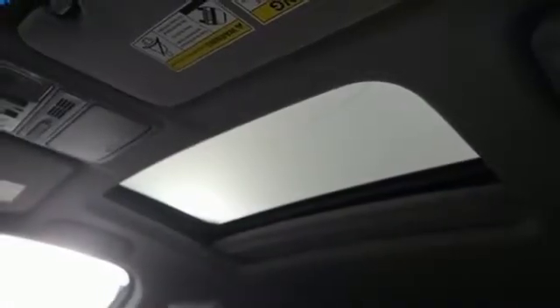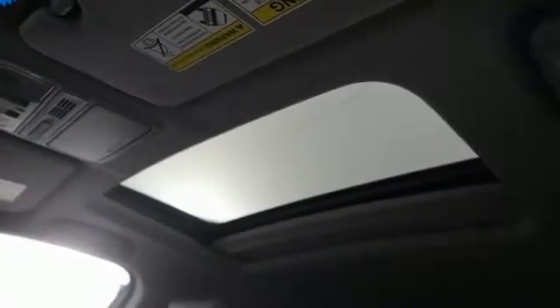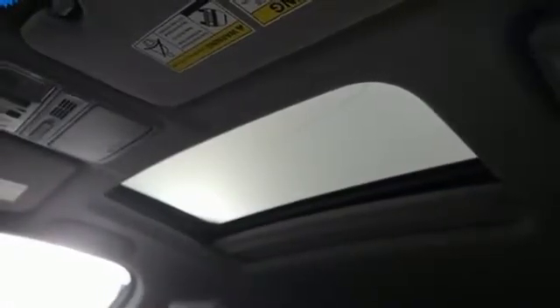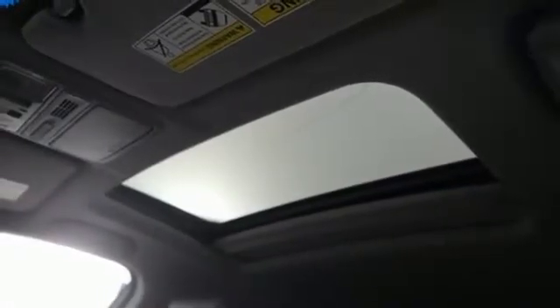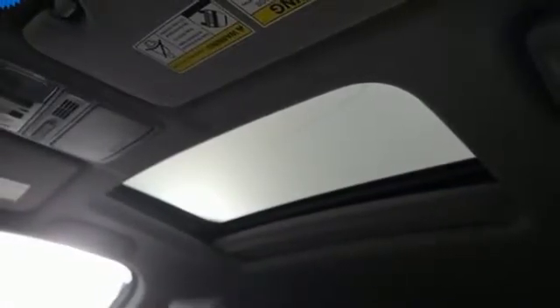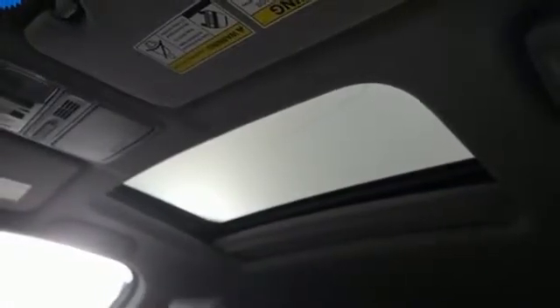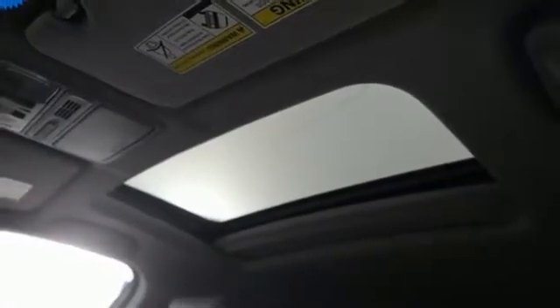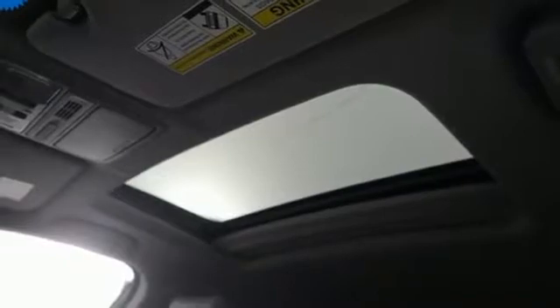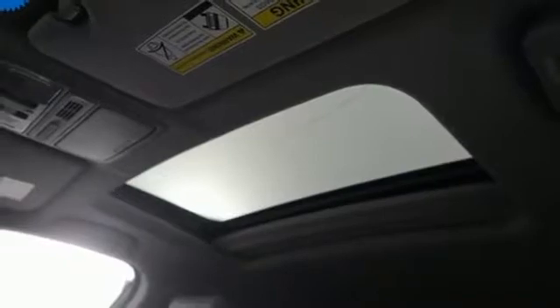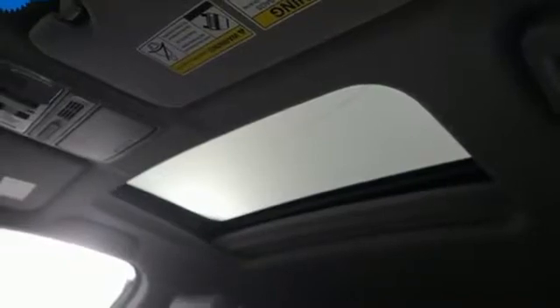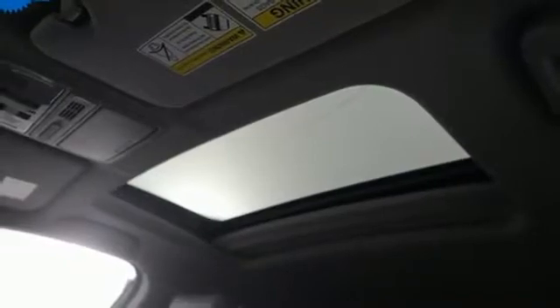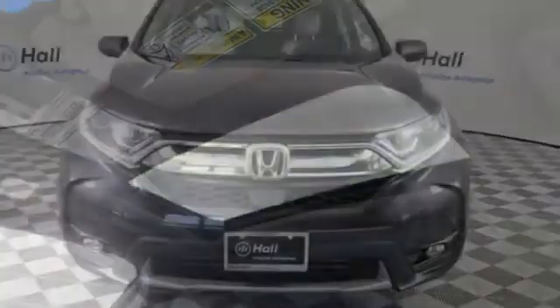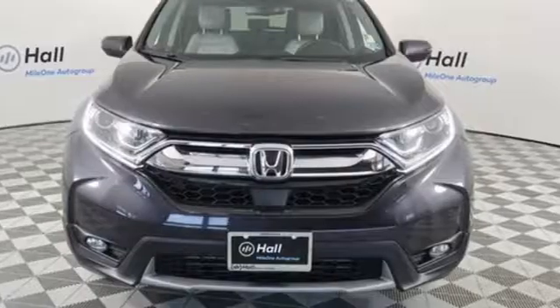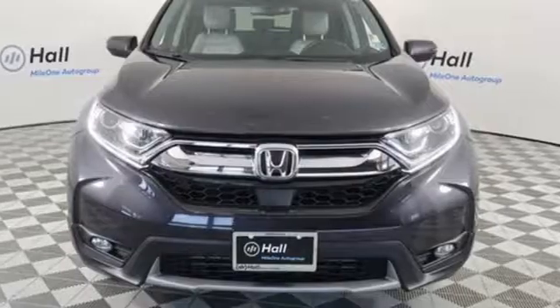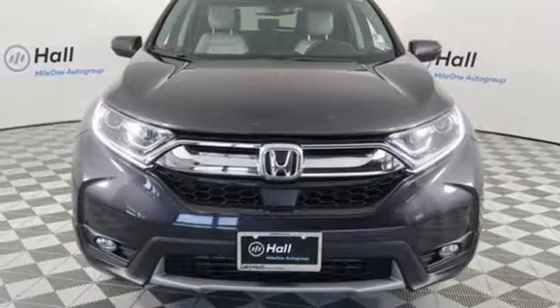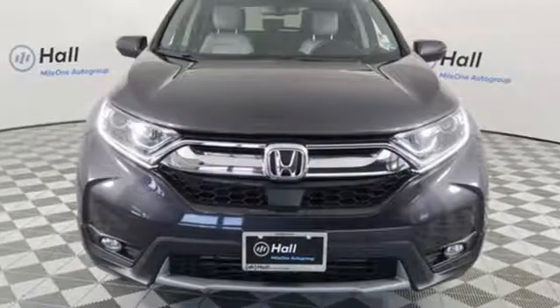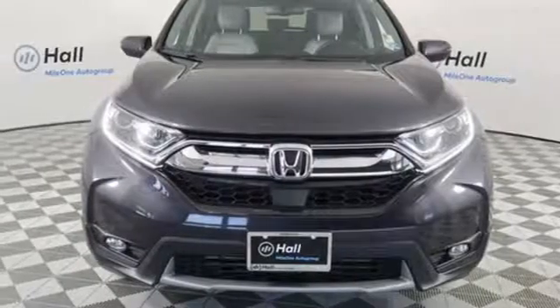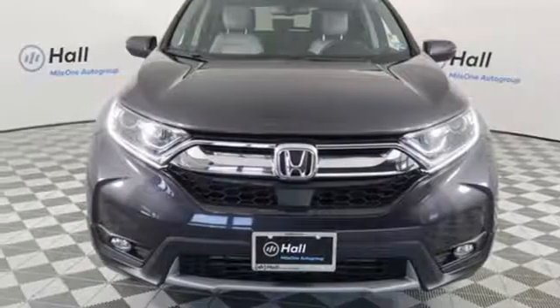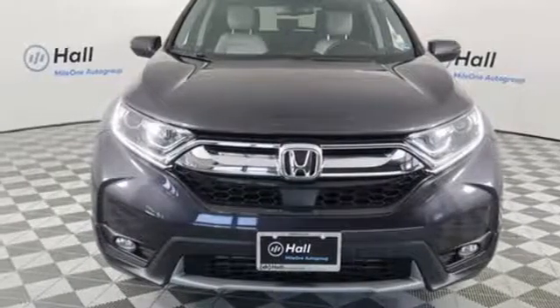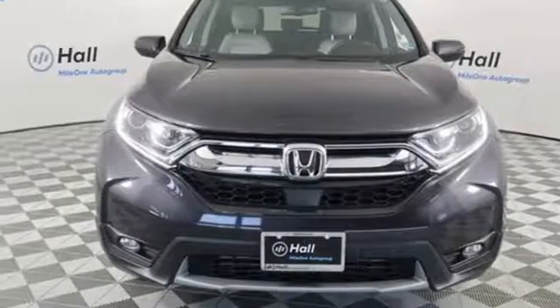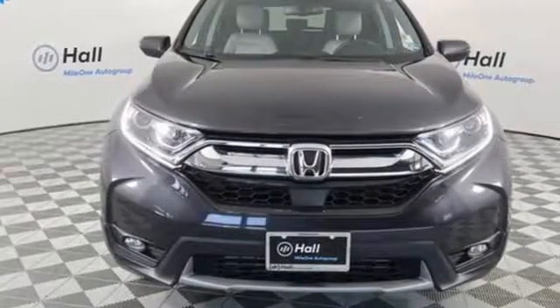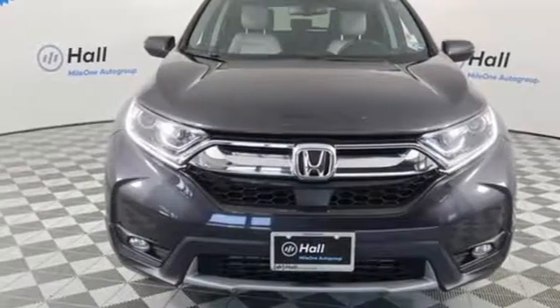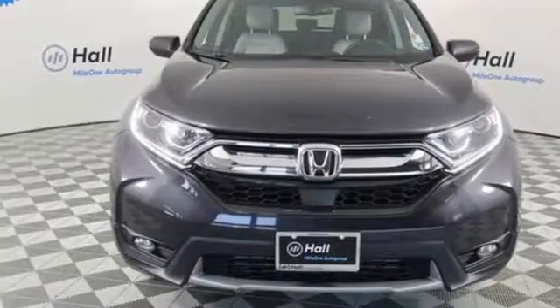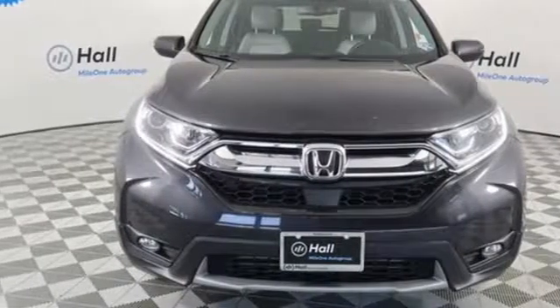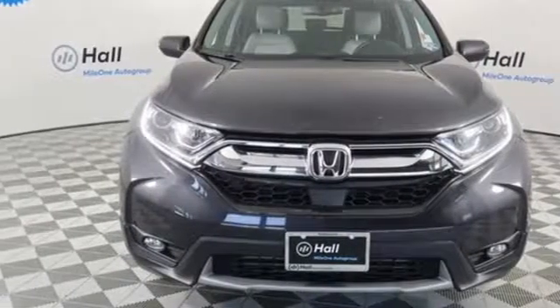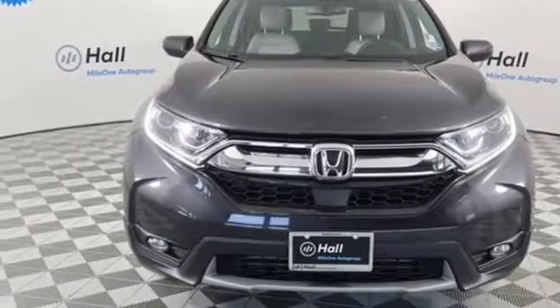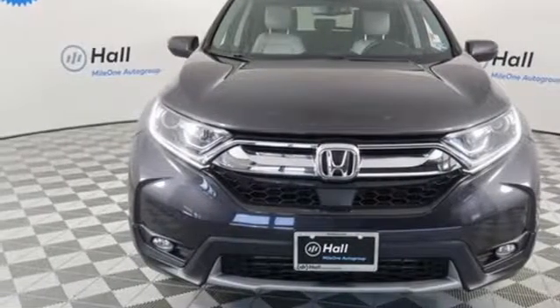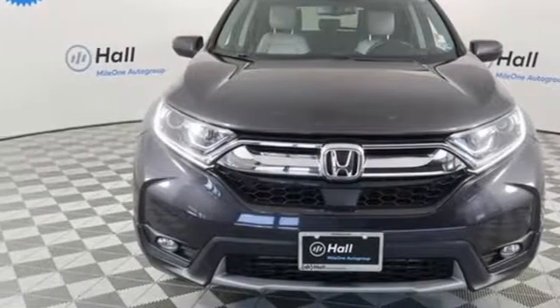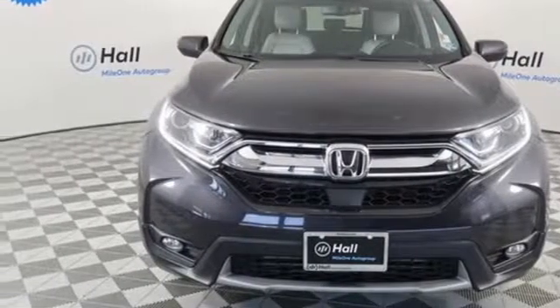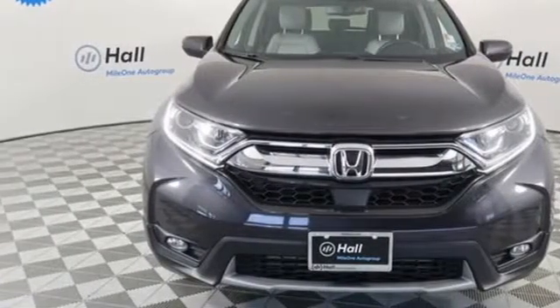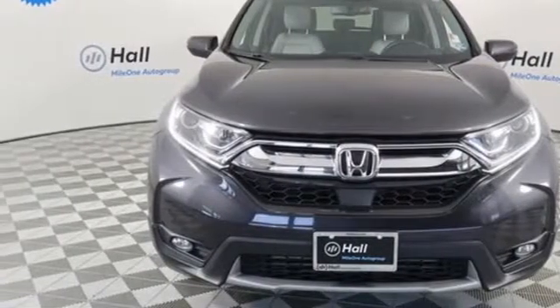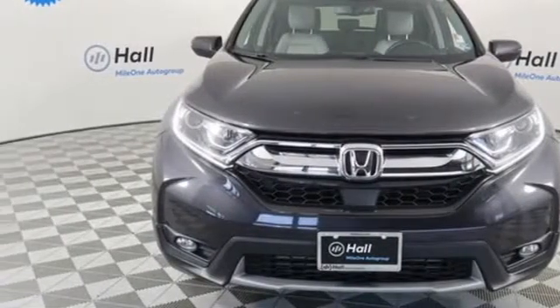Honda has a world renowned reputation for reliability. Stop in for a test drive and make it yours today.